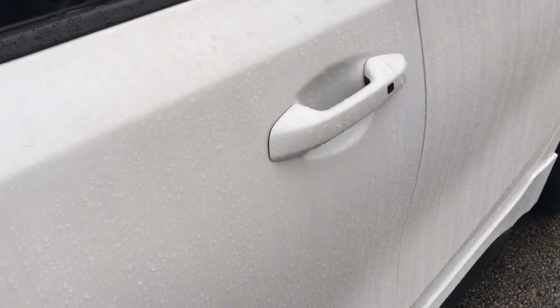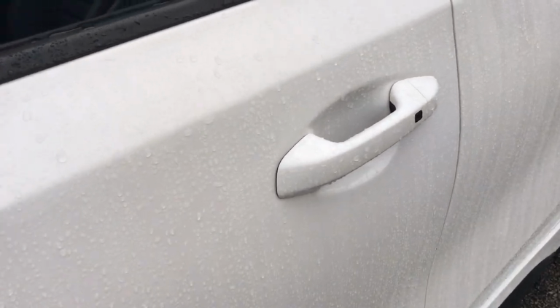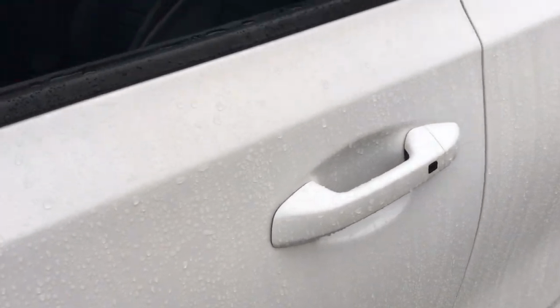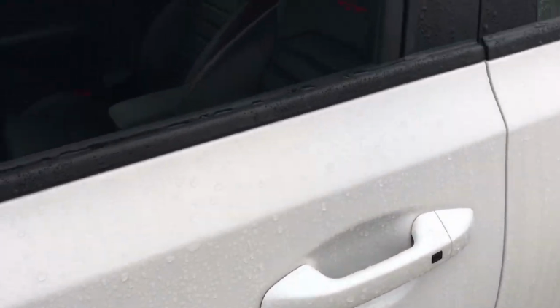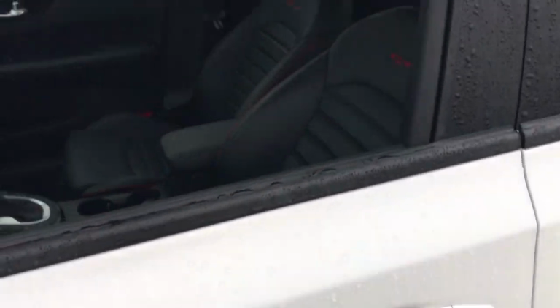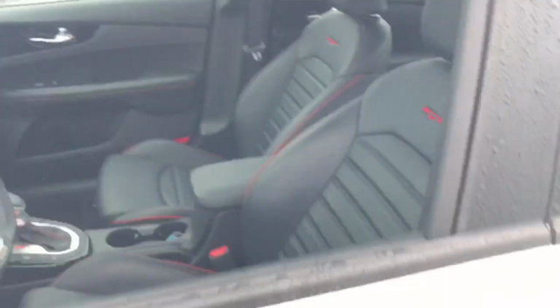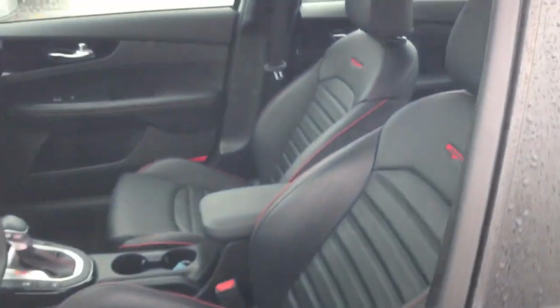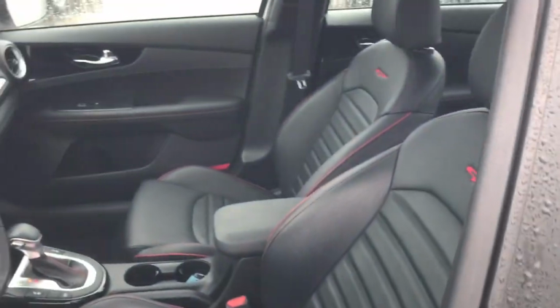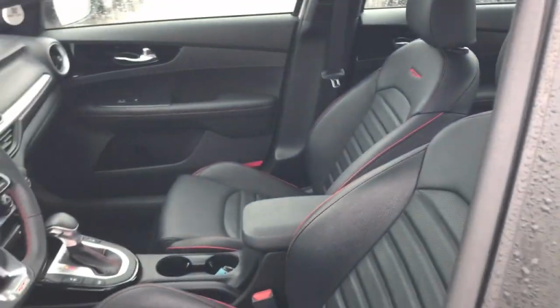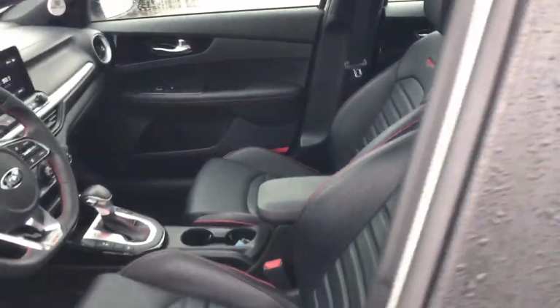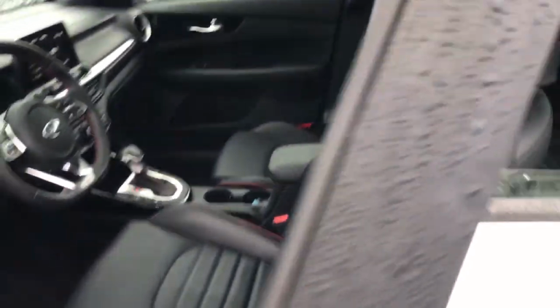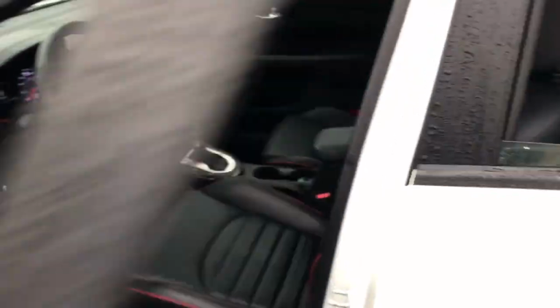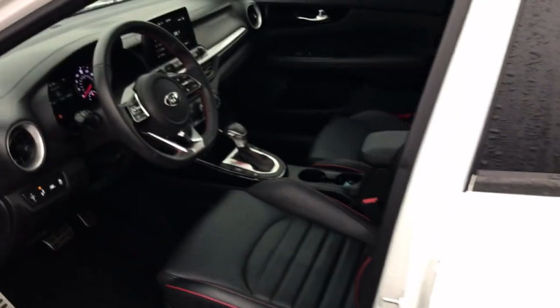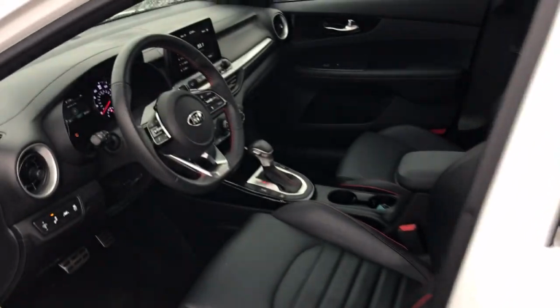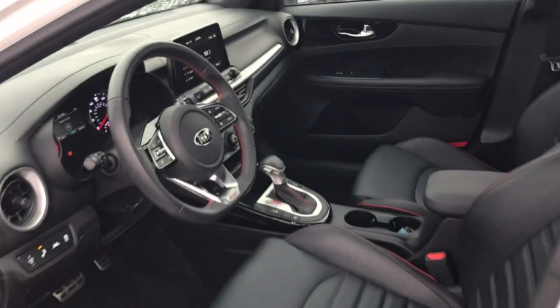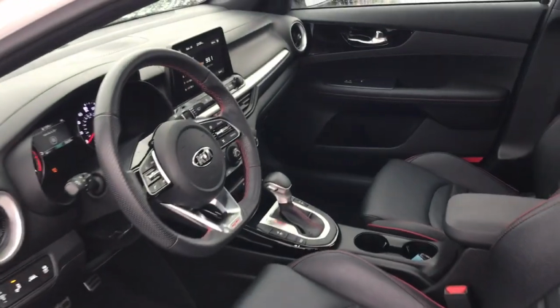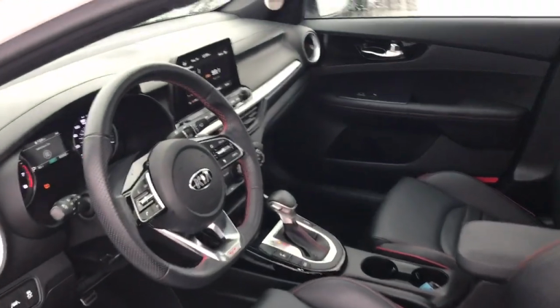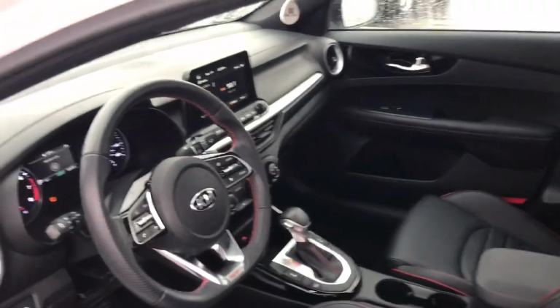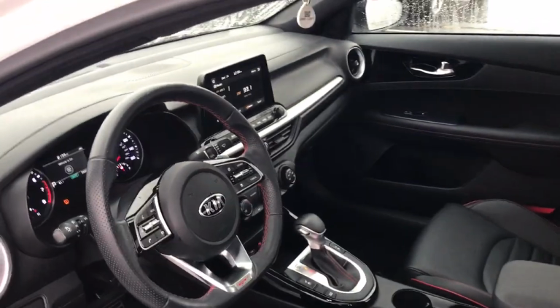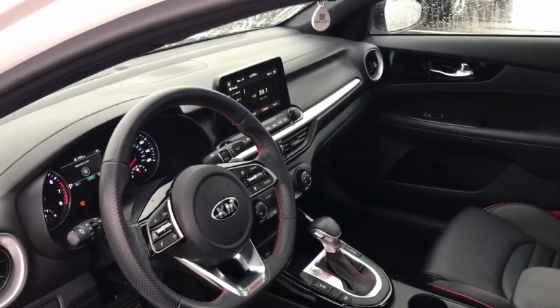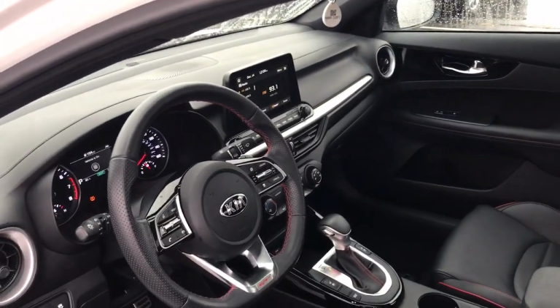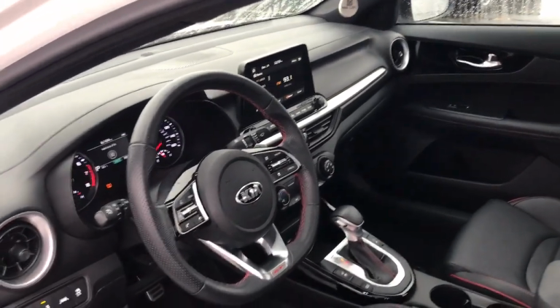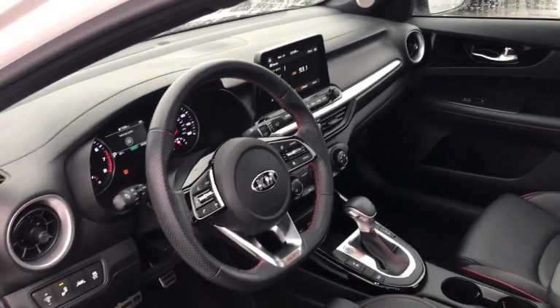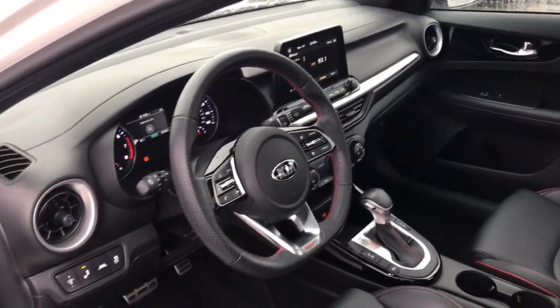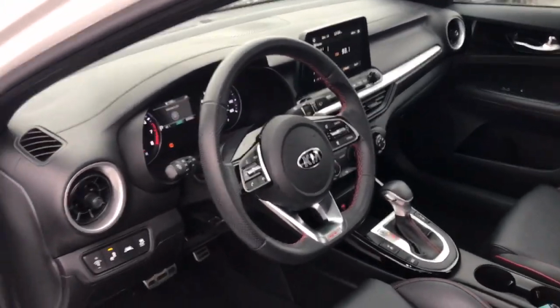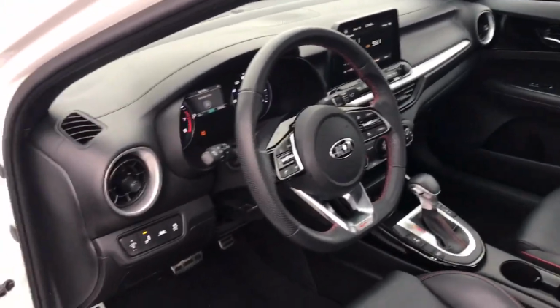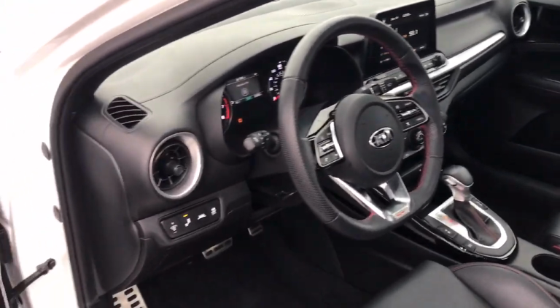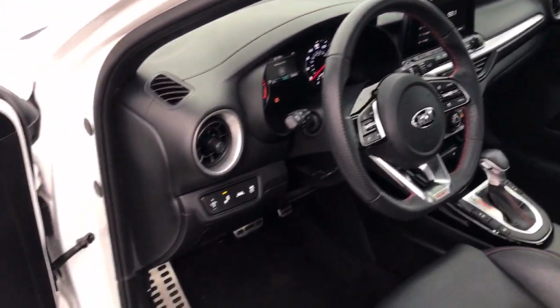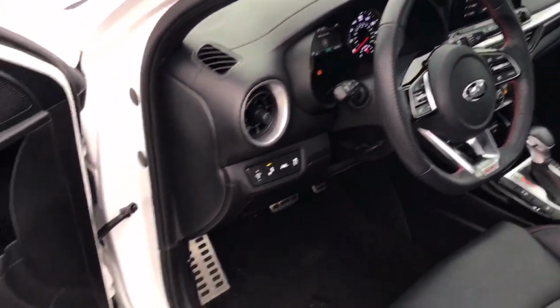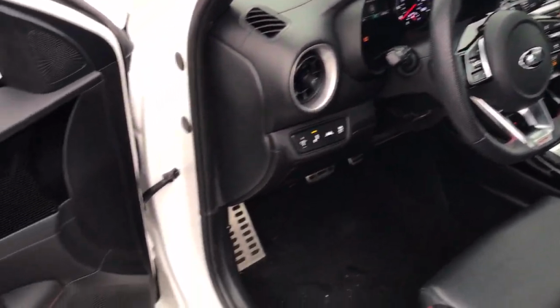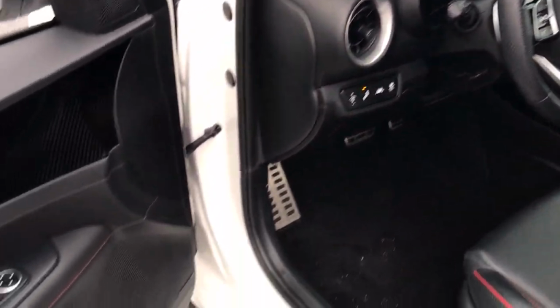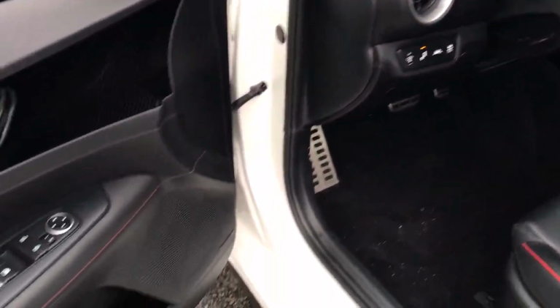Agile, powerful, efficient, and packed with technology that lets you make it your own, this compact sedan helps you make the most out of every journey.